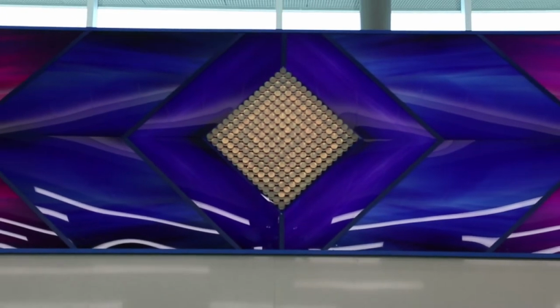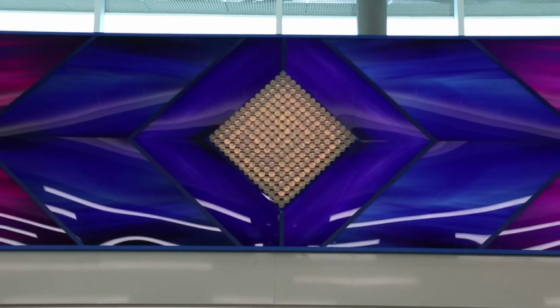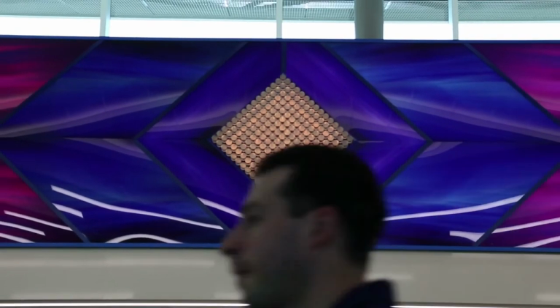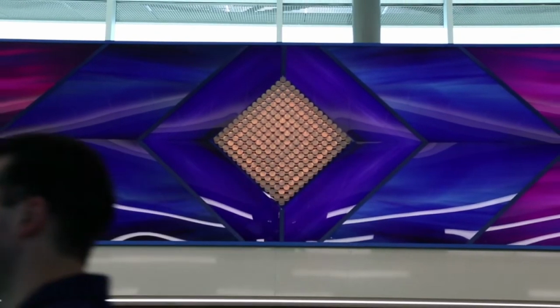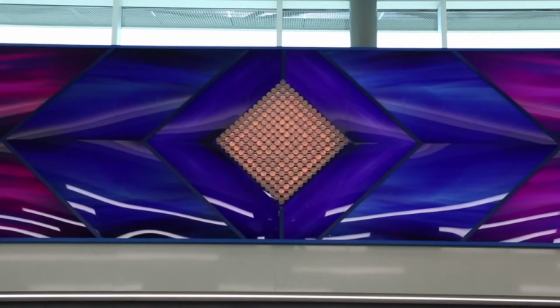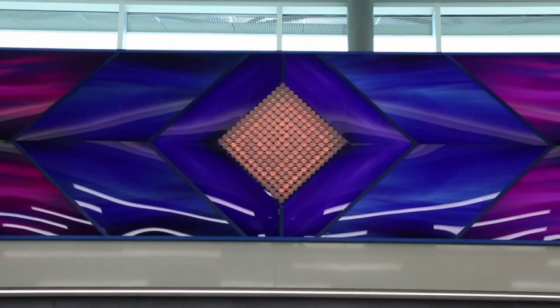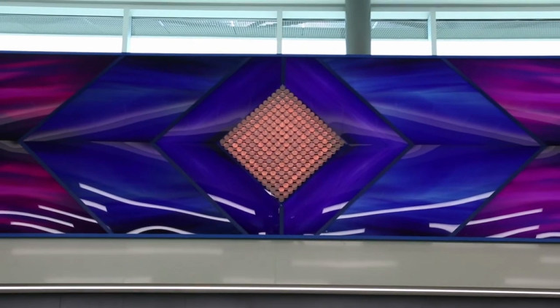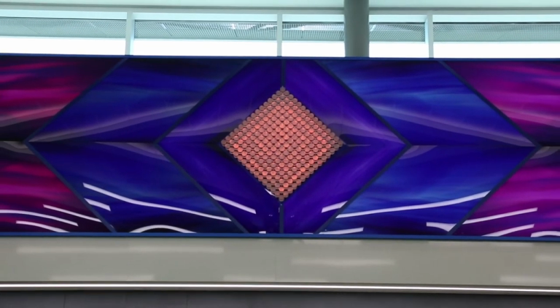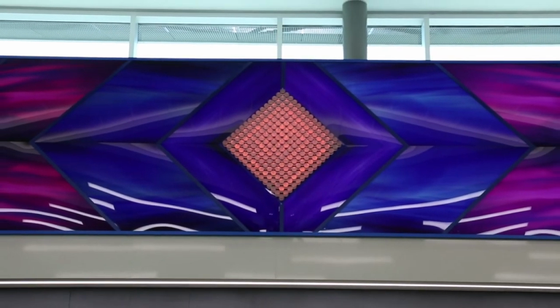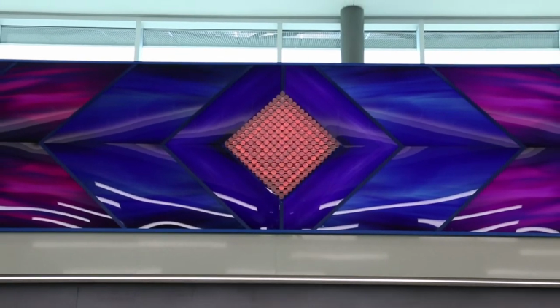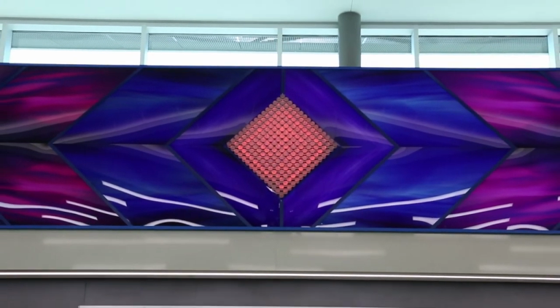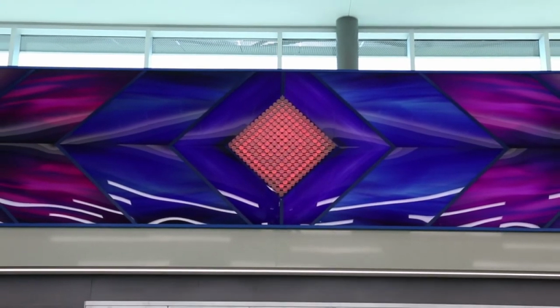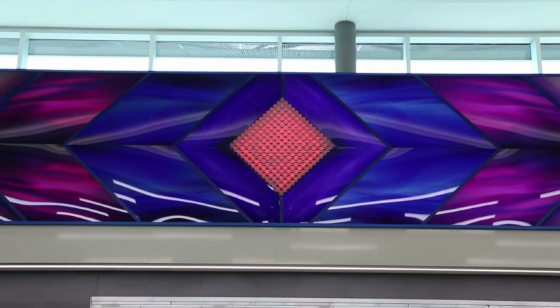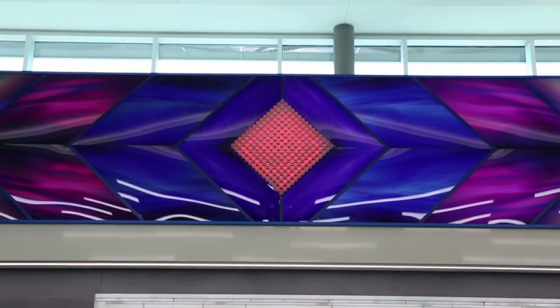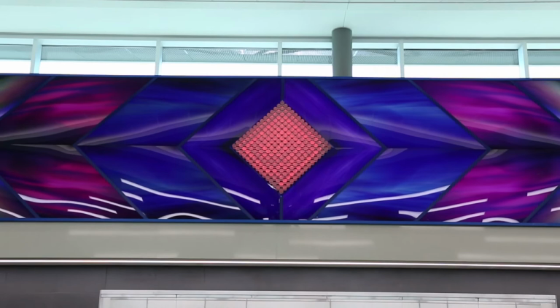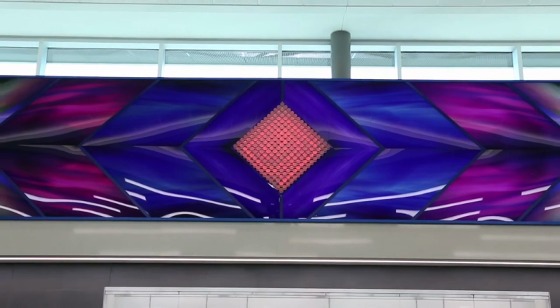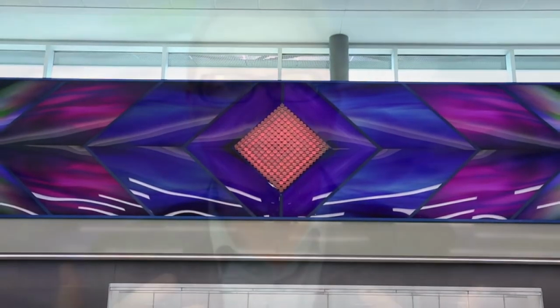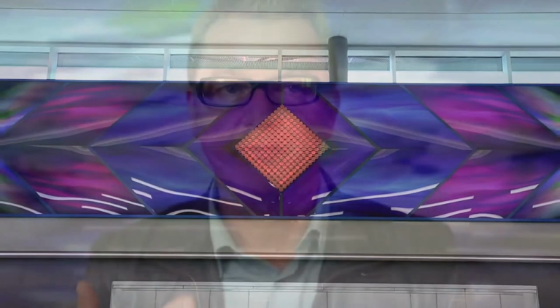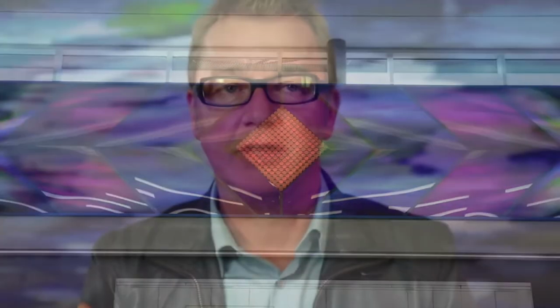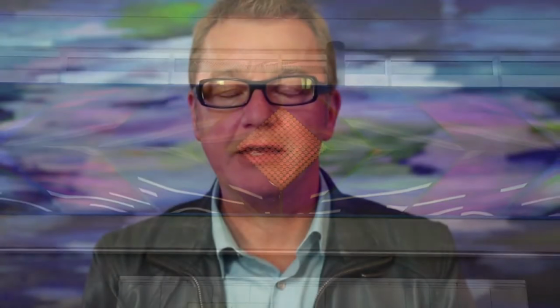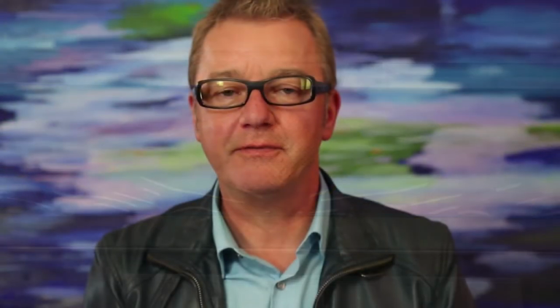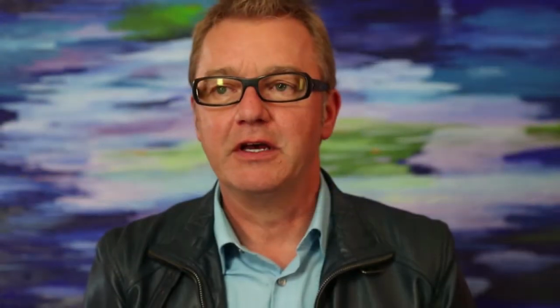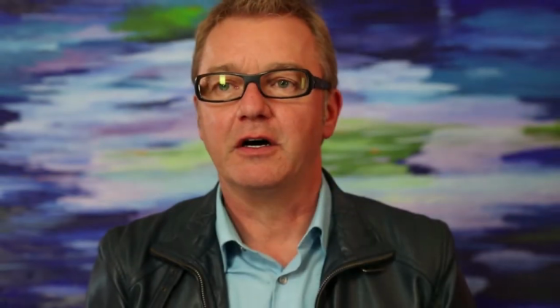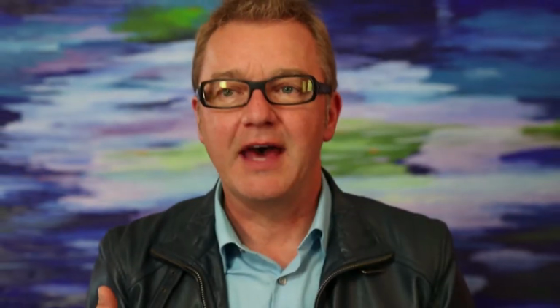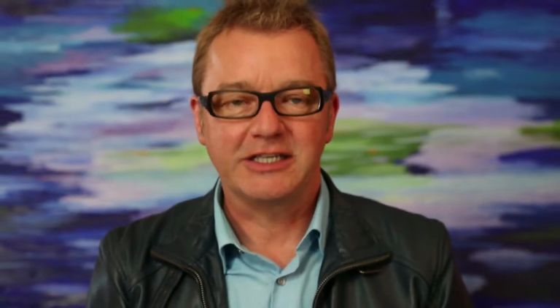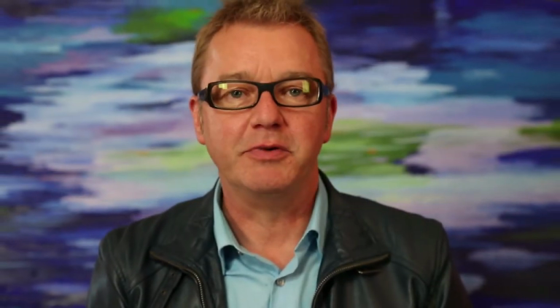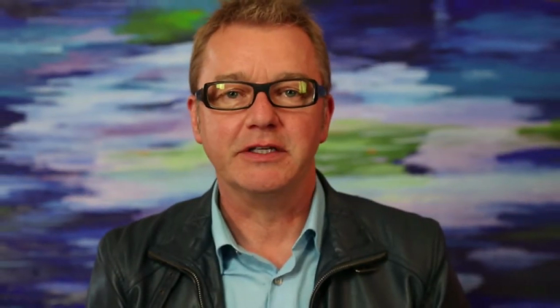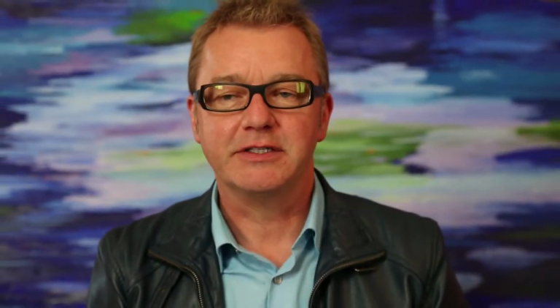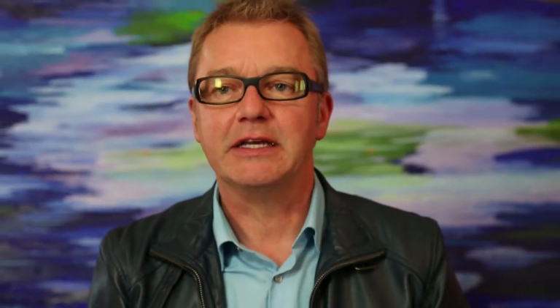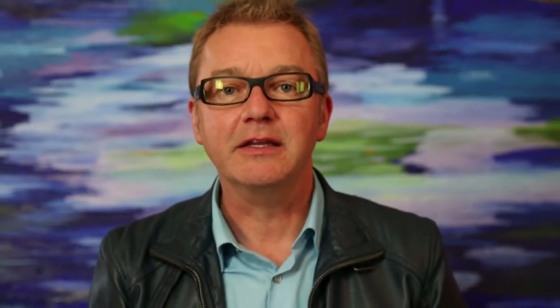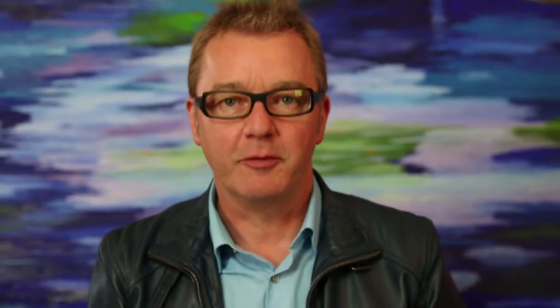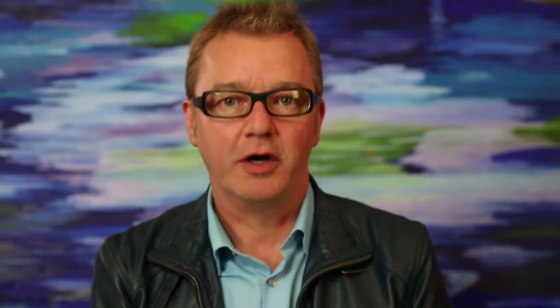It pulsates the color all the way out at 60 feet, and it replicates by making this light come to life — that experience in the airport.